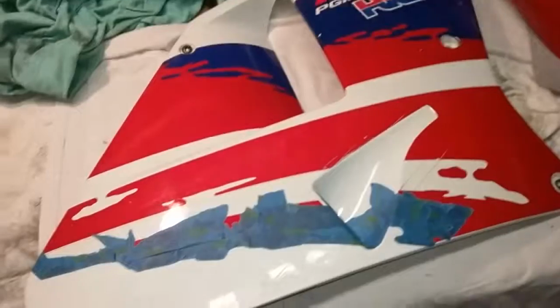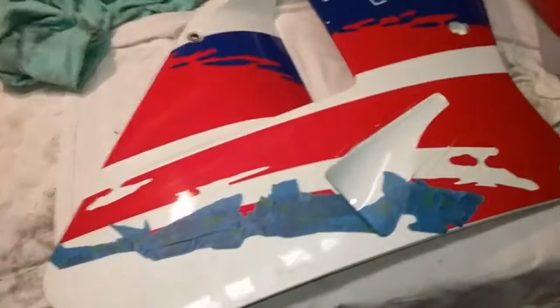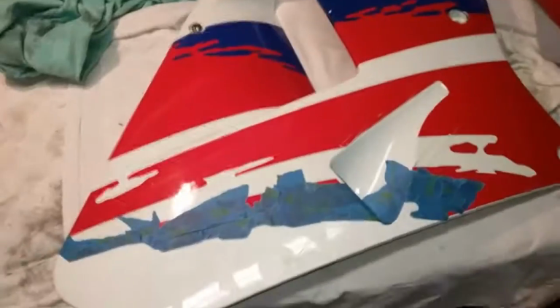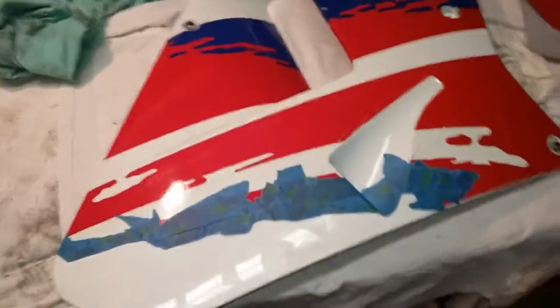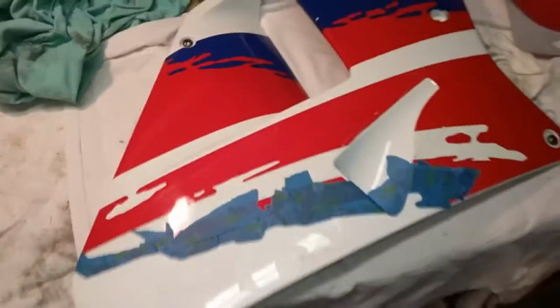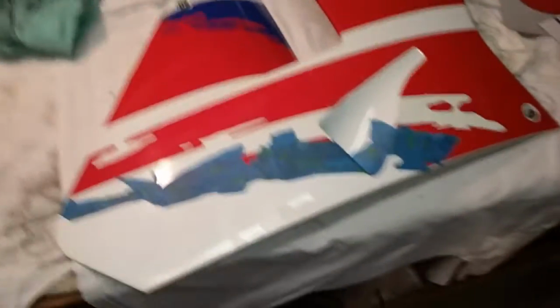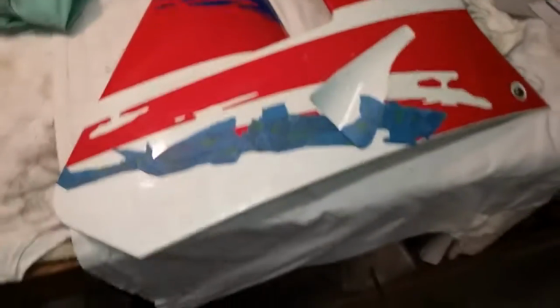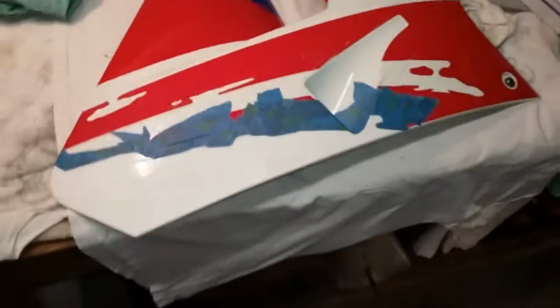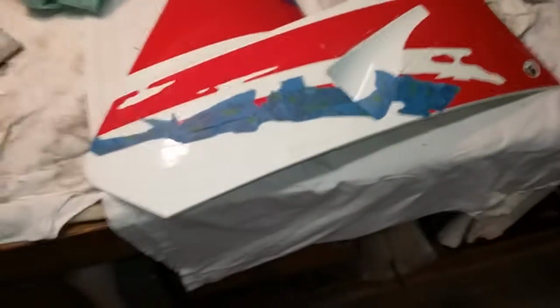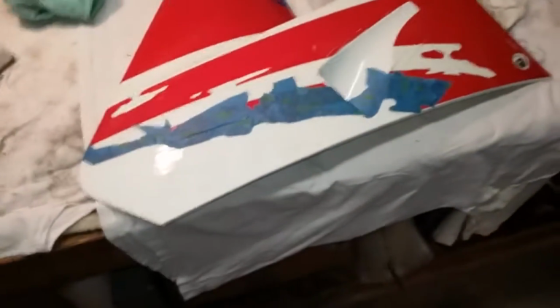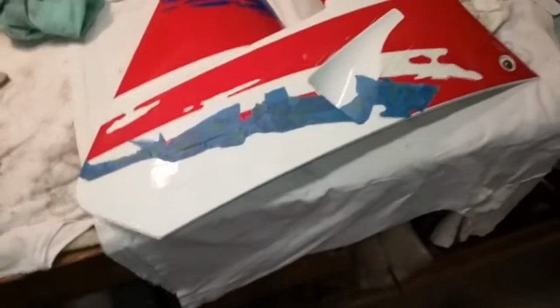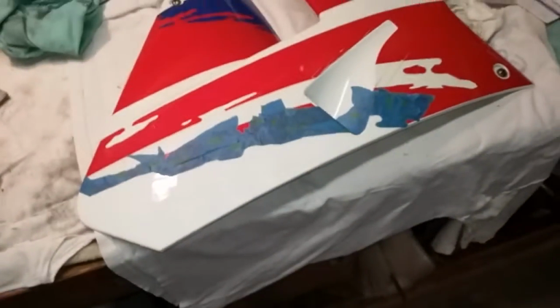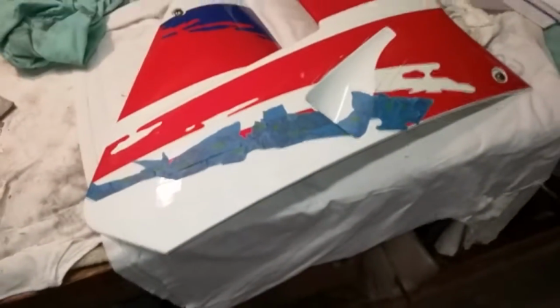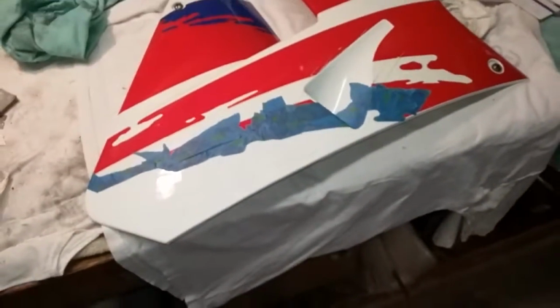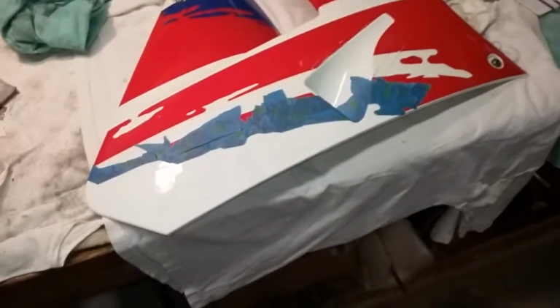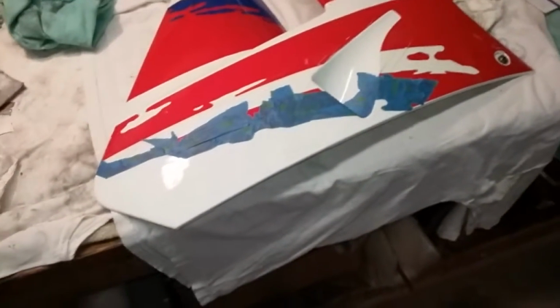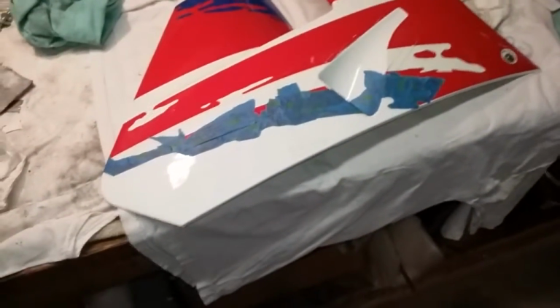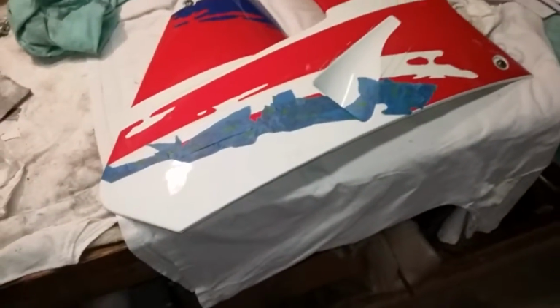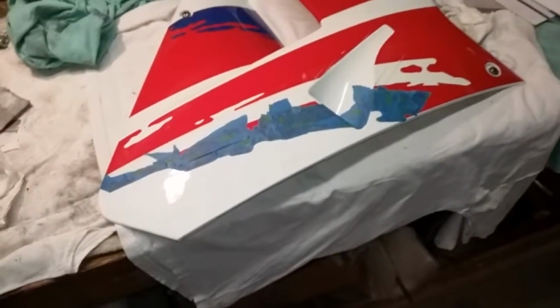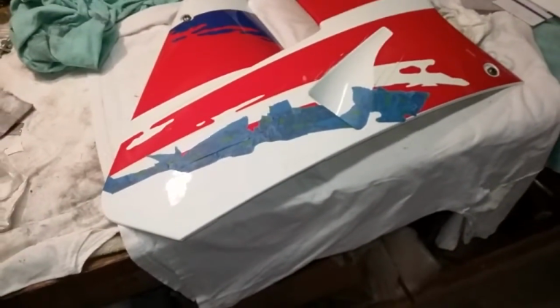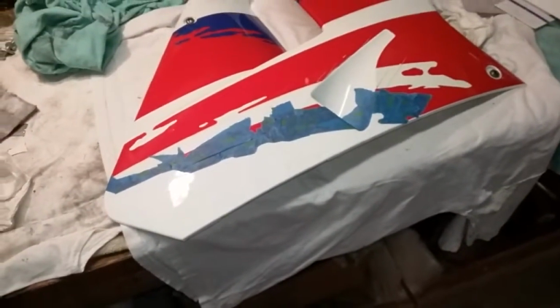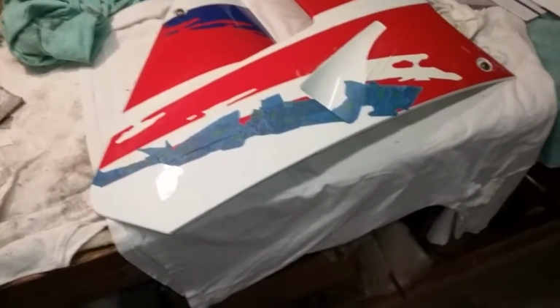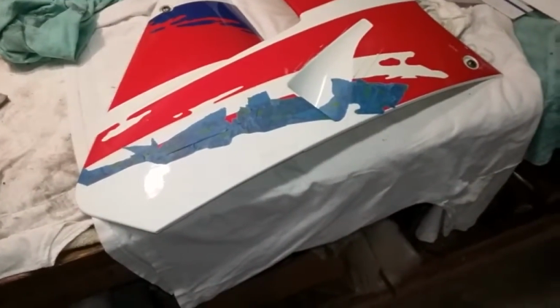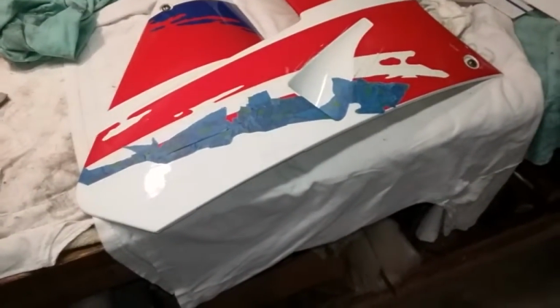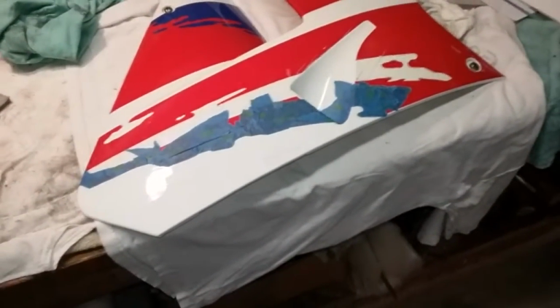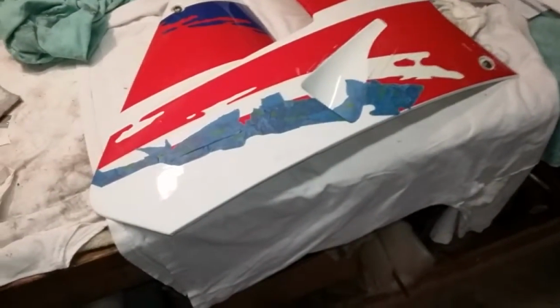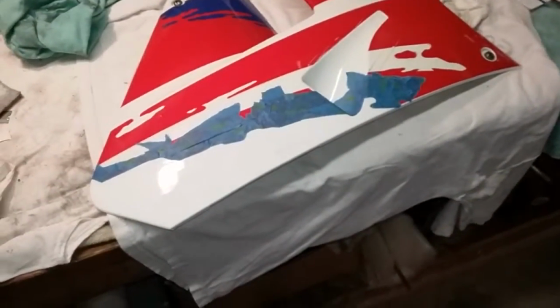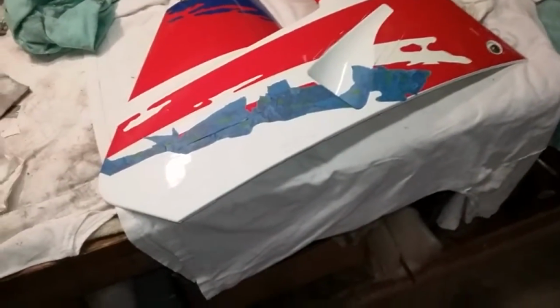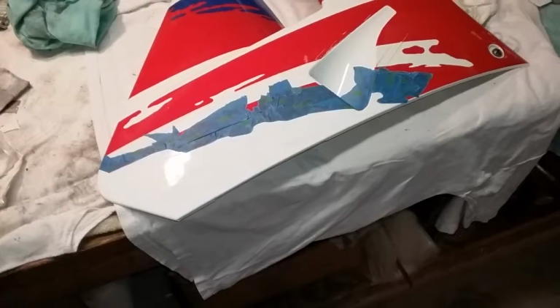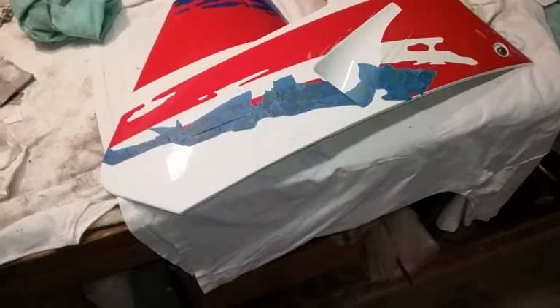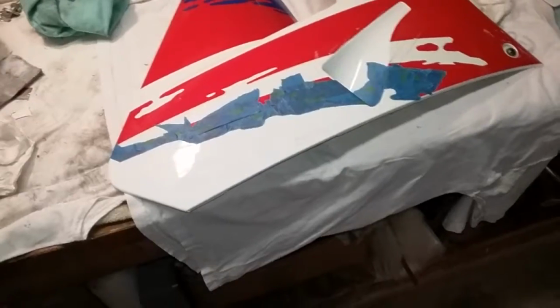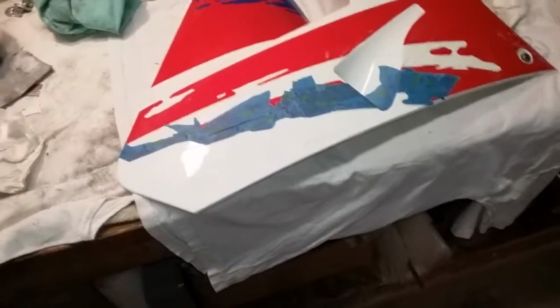Hey everyone, another short video on the 92 Honda NSR 250R SE.